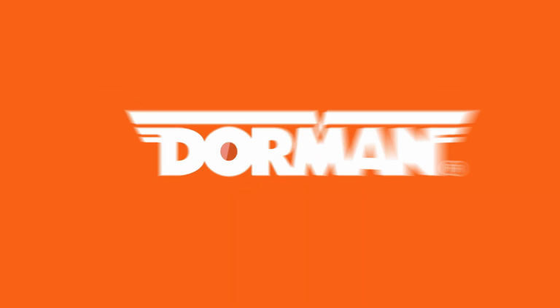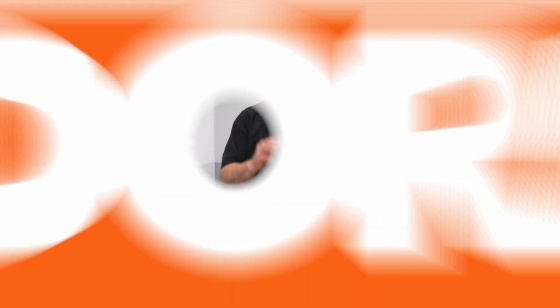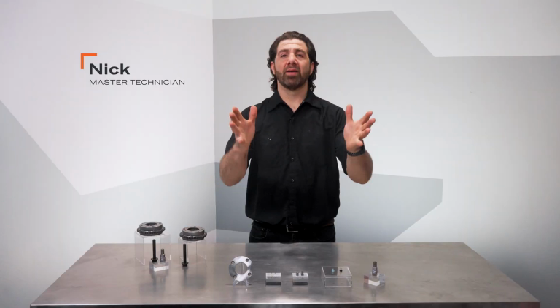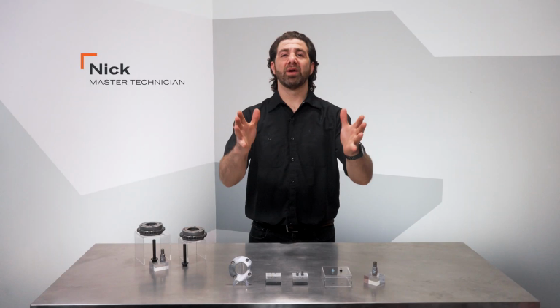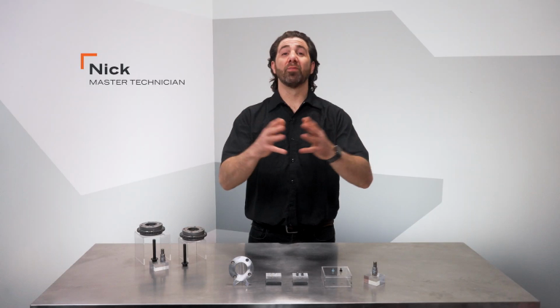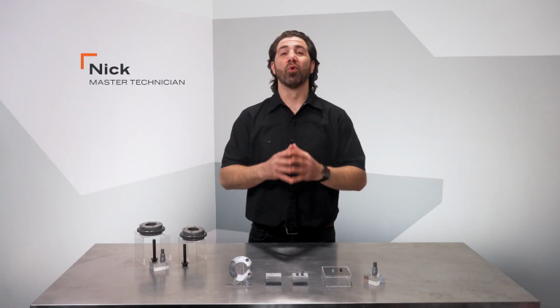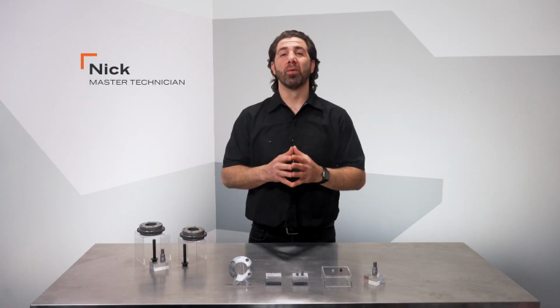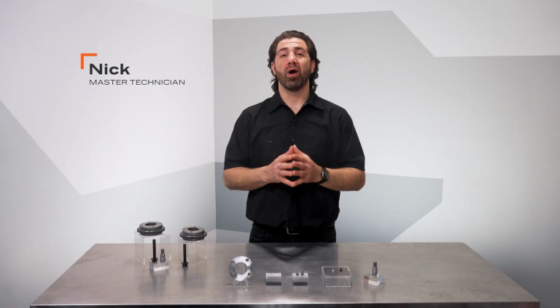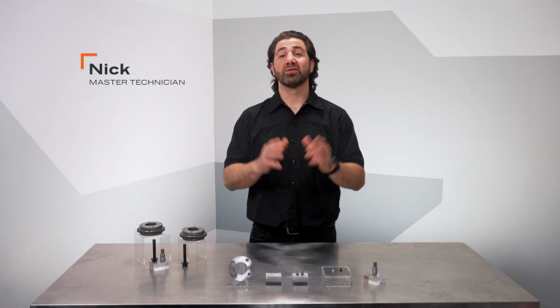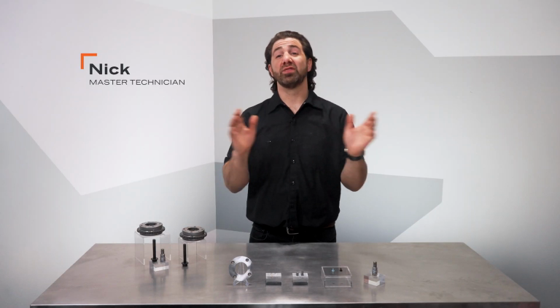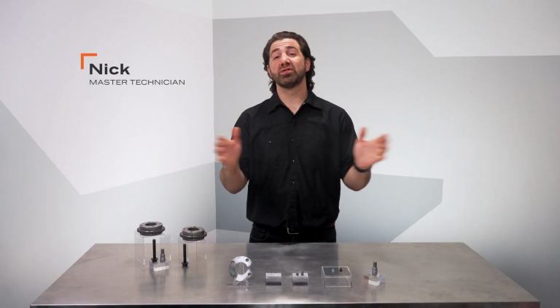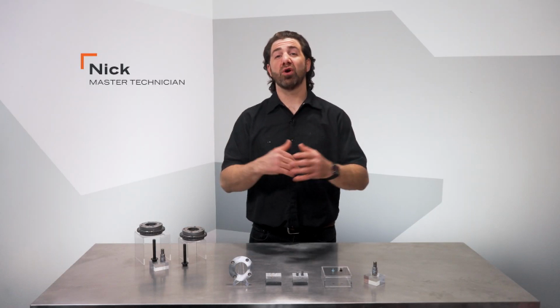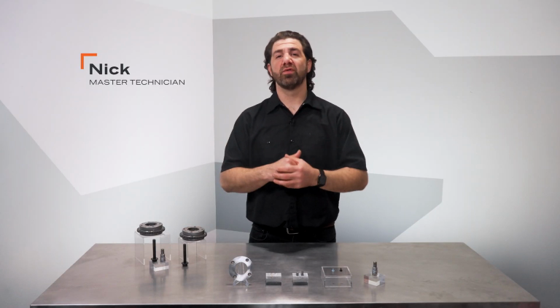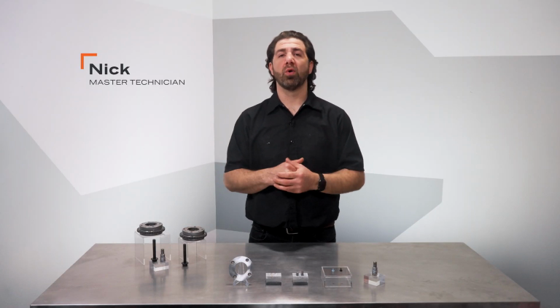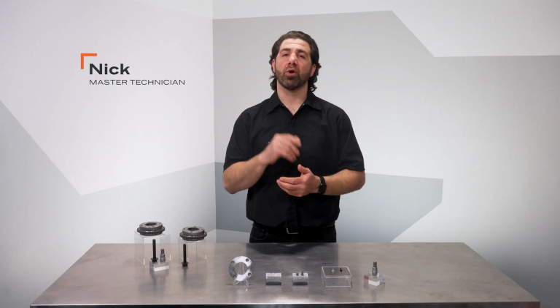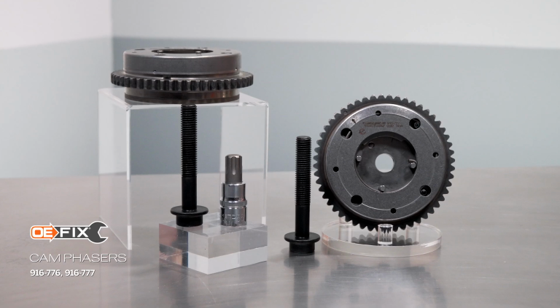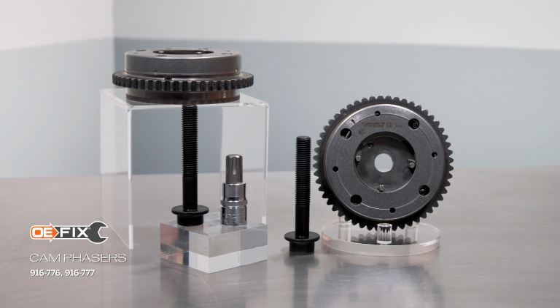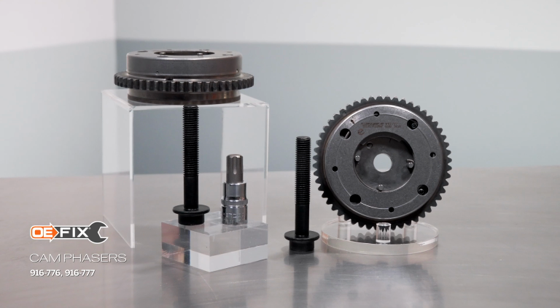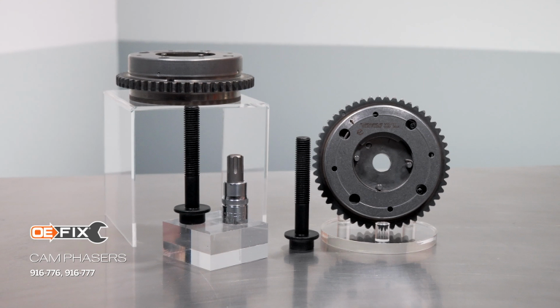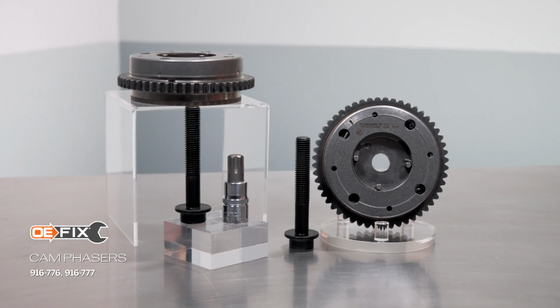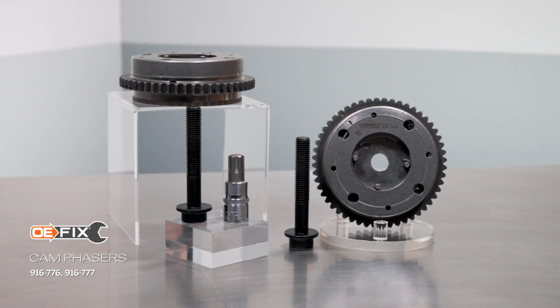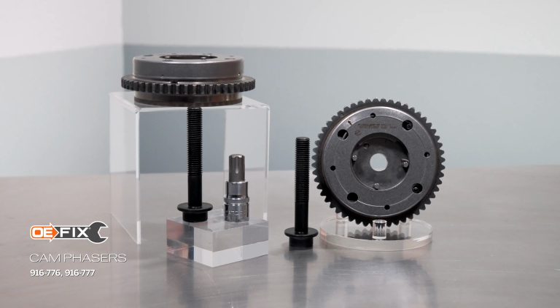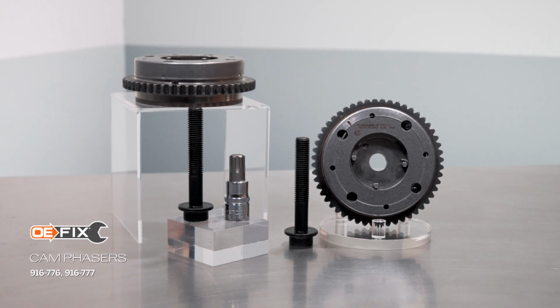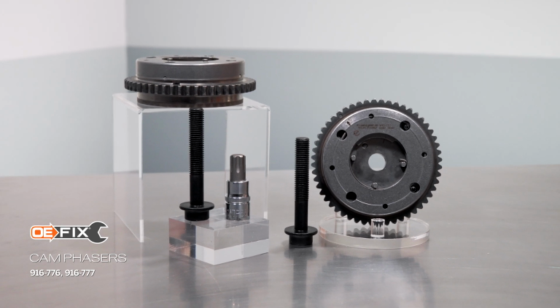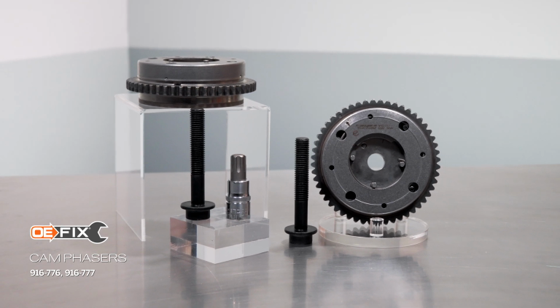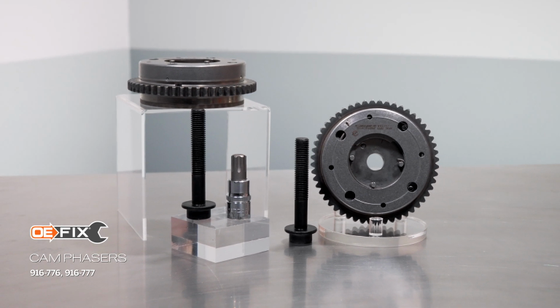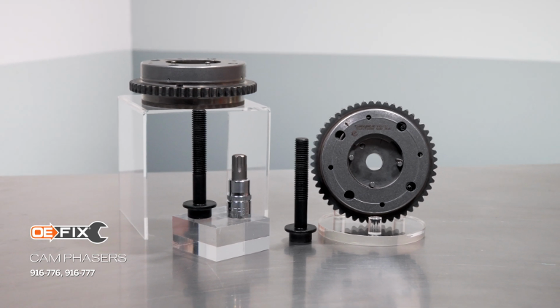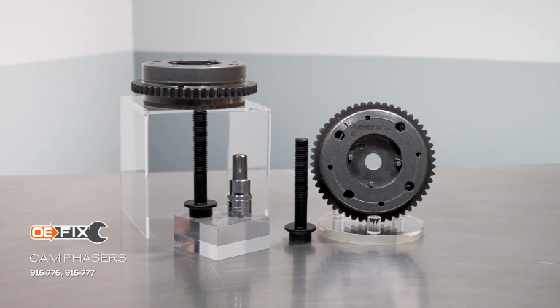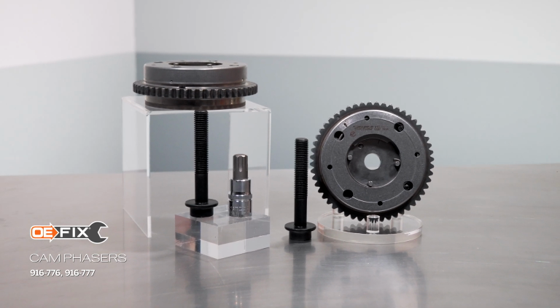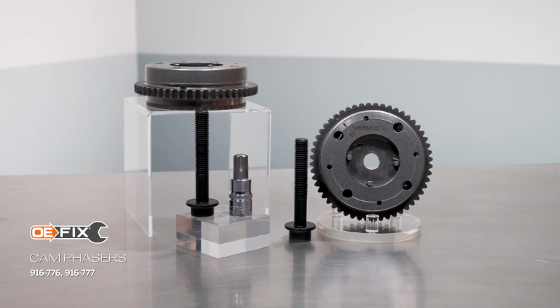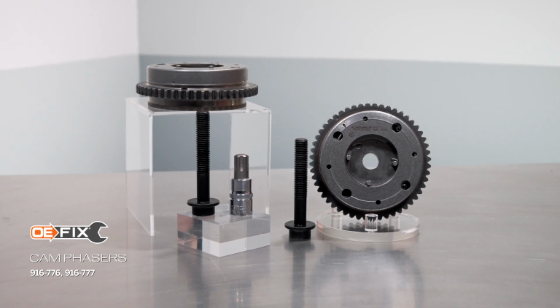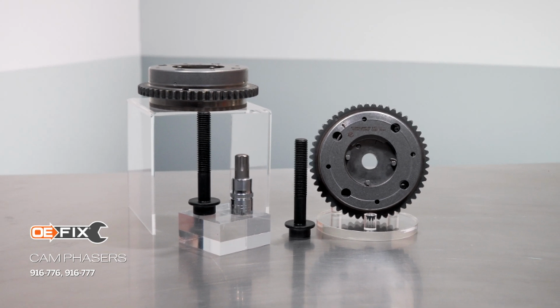Hi, I'm Nick from Dorman Products and this is our video on our OE-Fix cam phasers for select Ford trucks and SUVs.